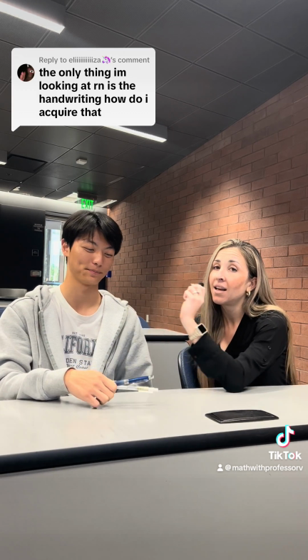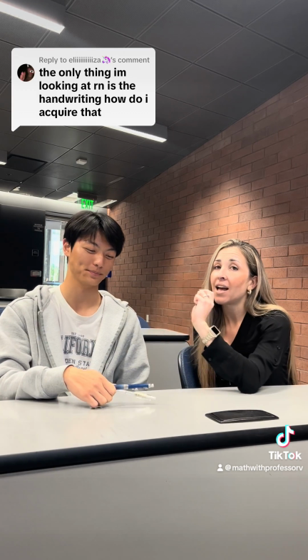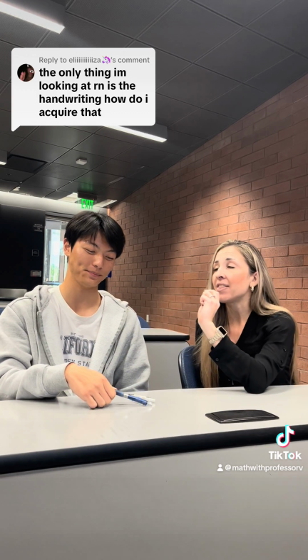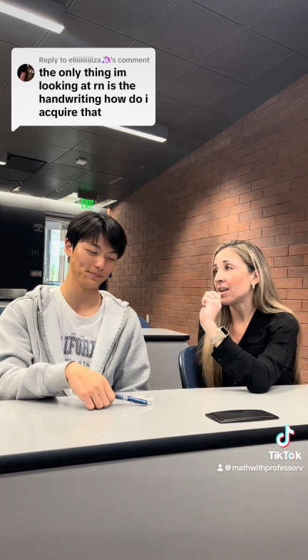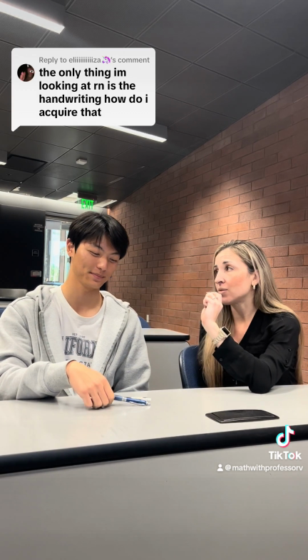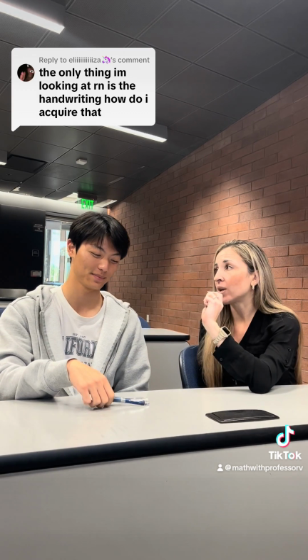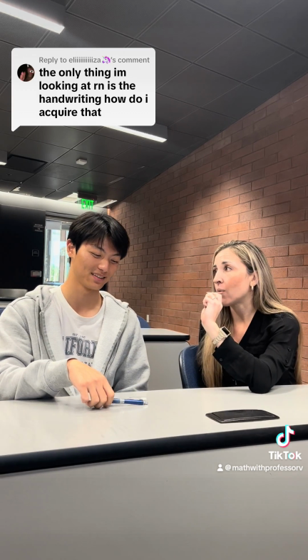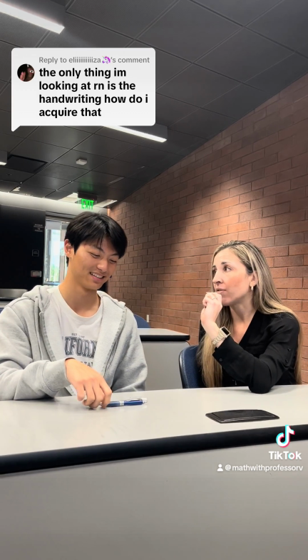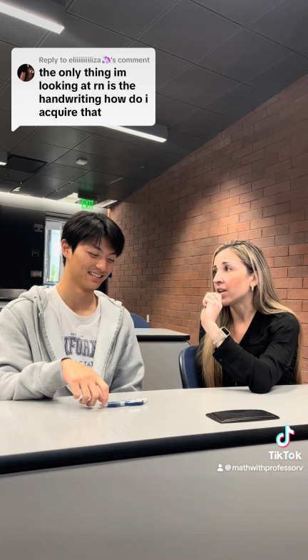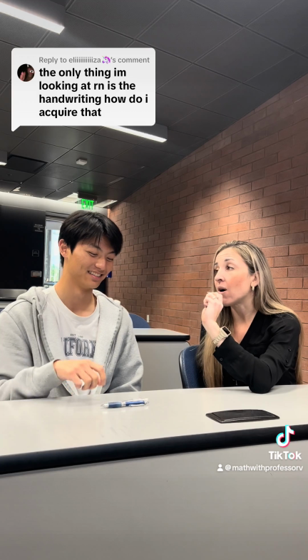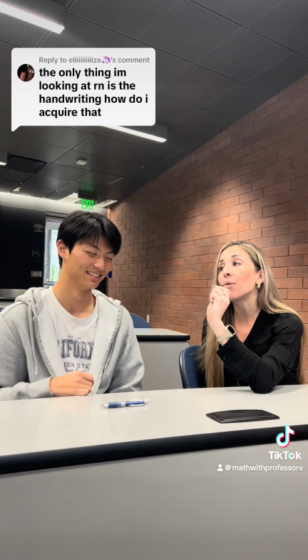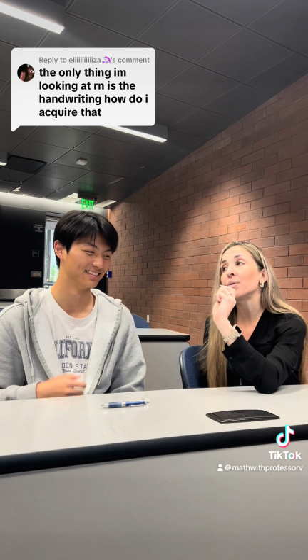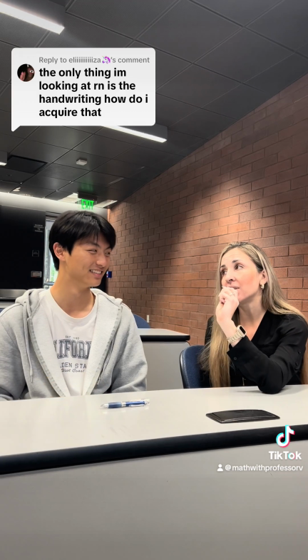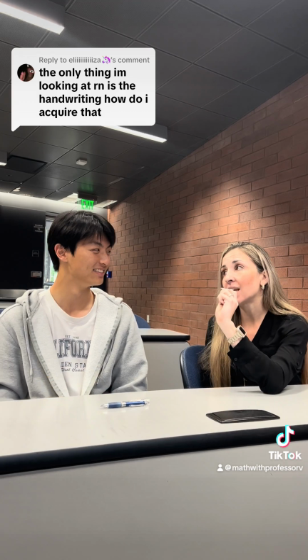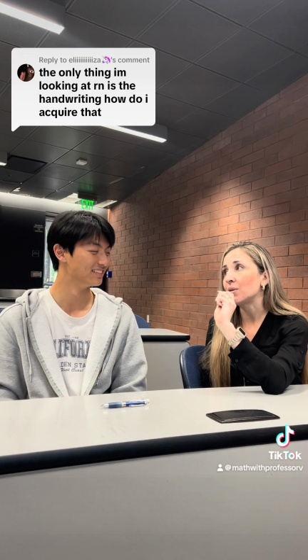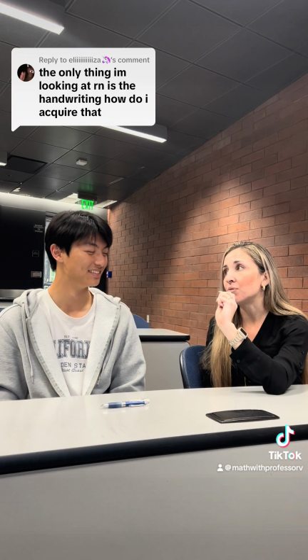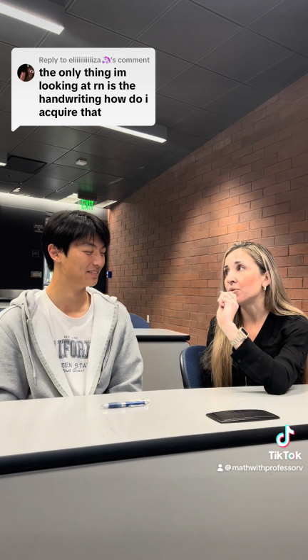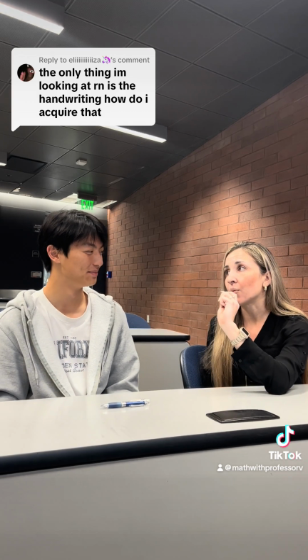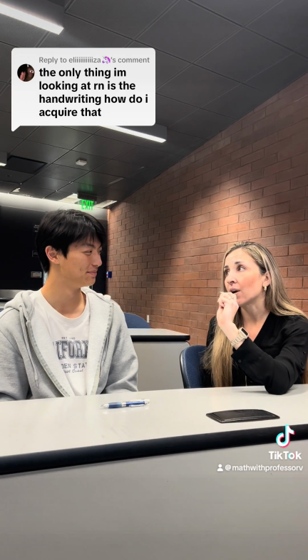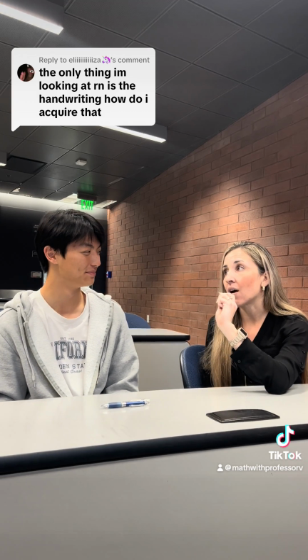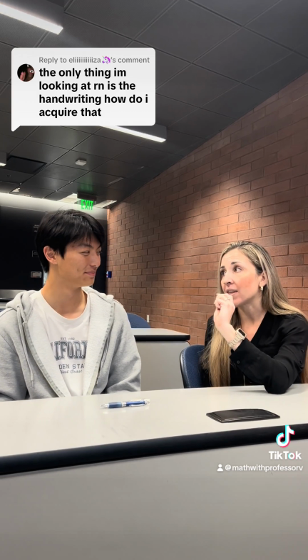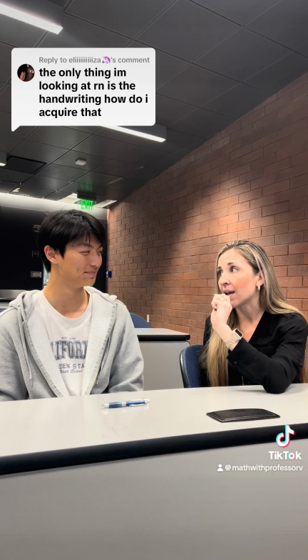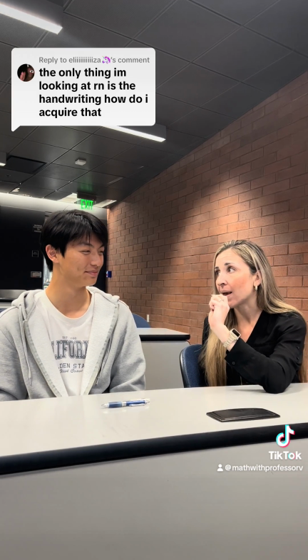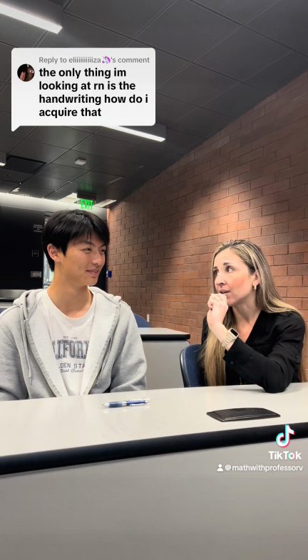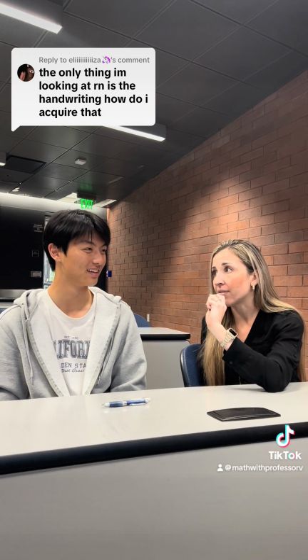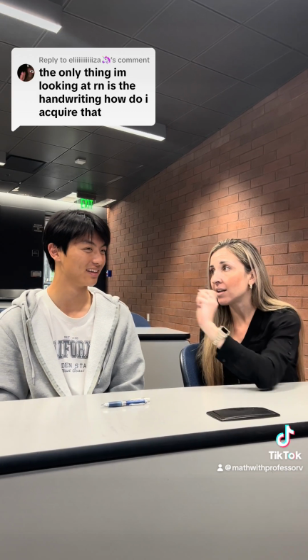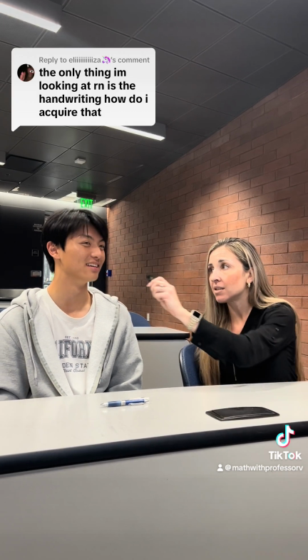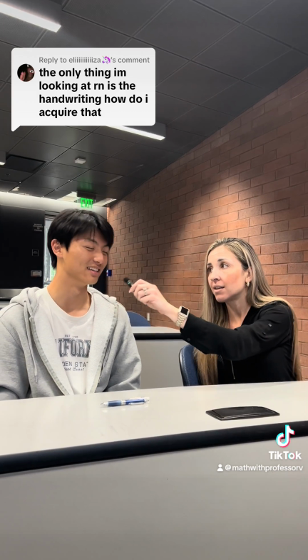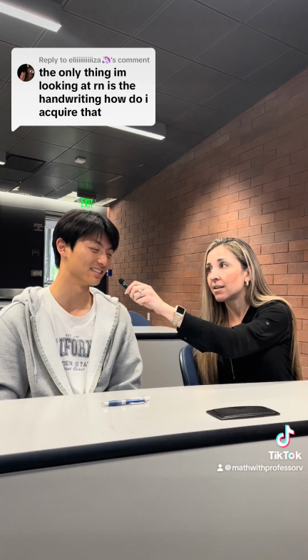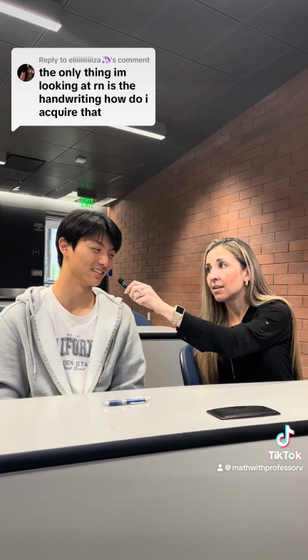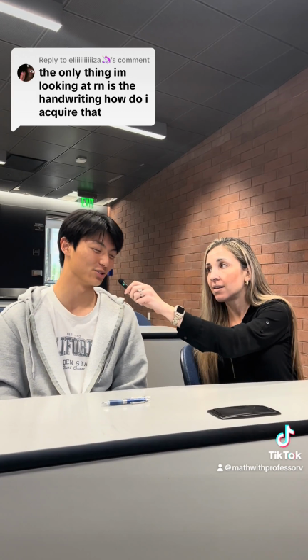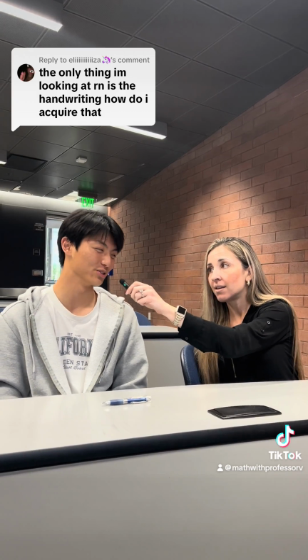I think it's working well for you, although most of the time you do your work on the iPad, correct? Yes, that's true.